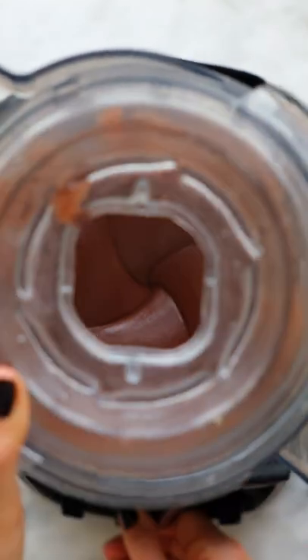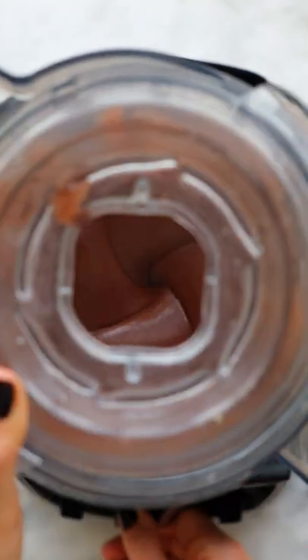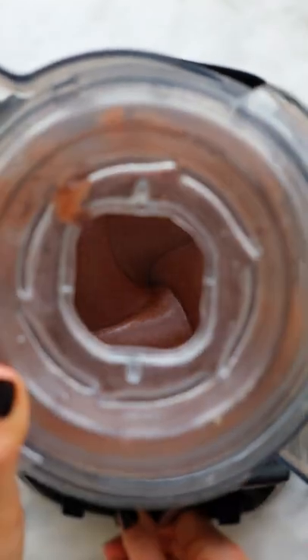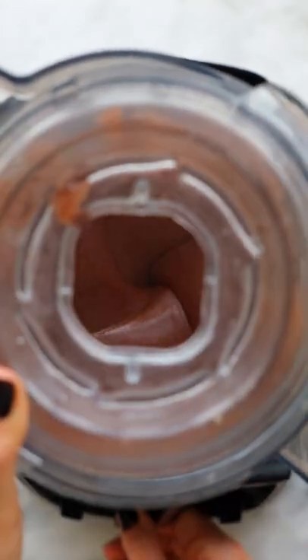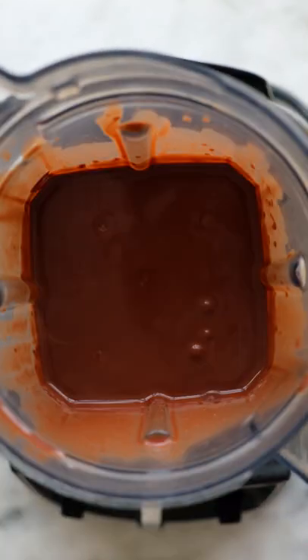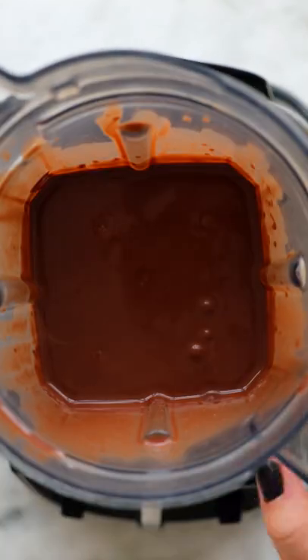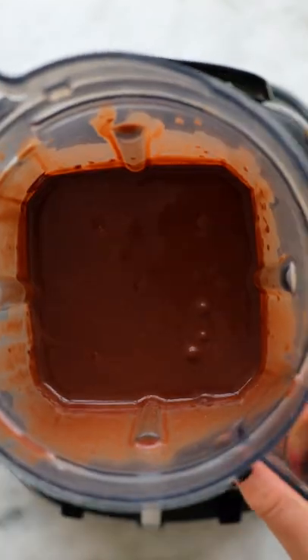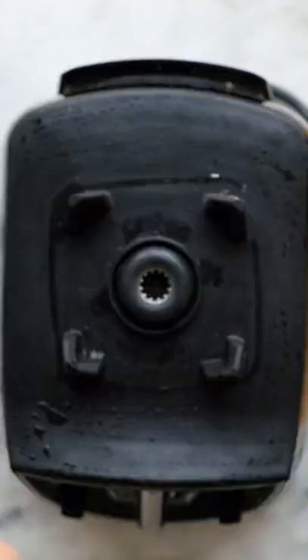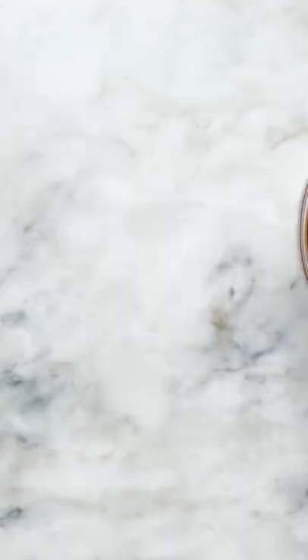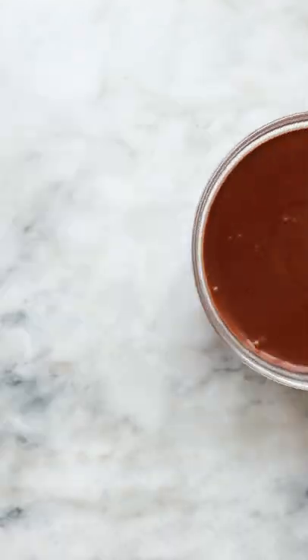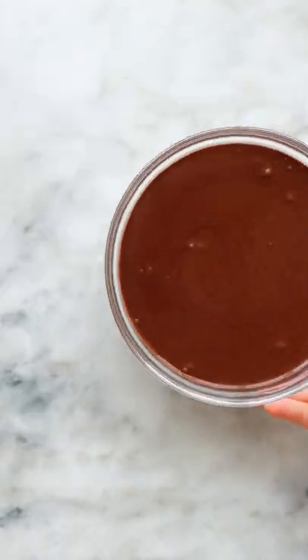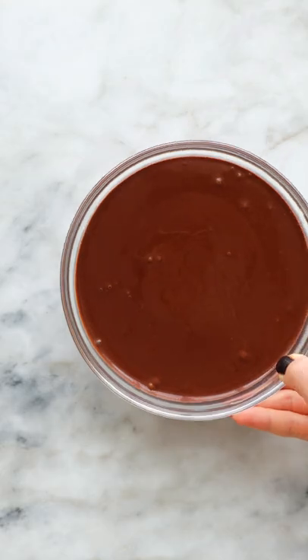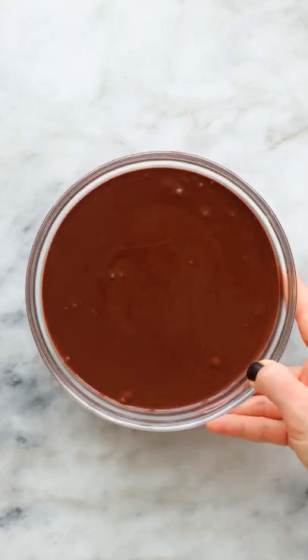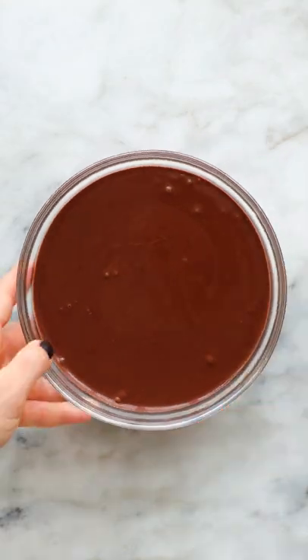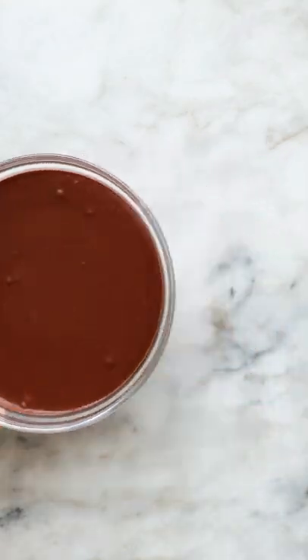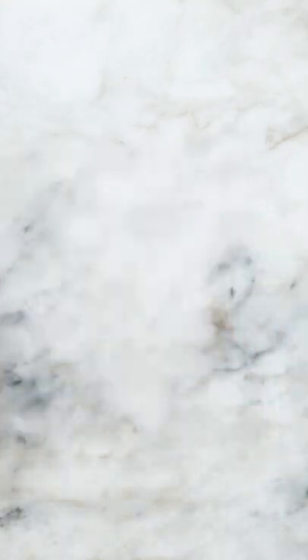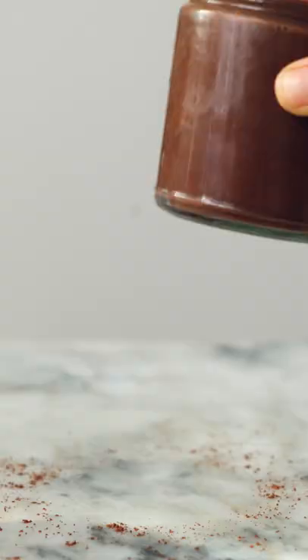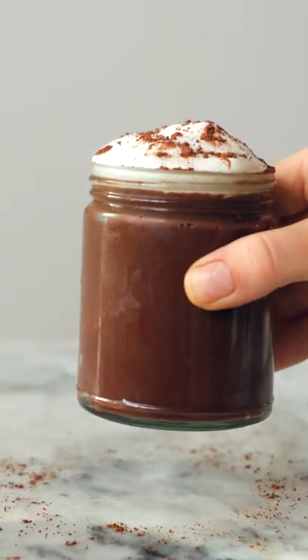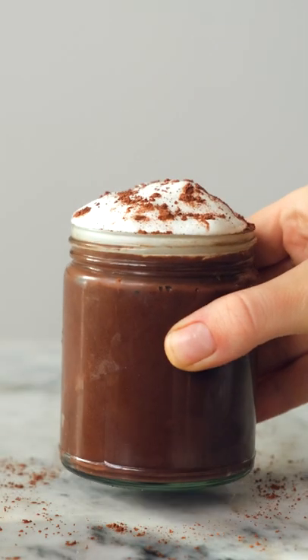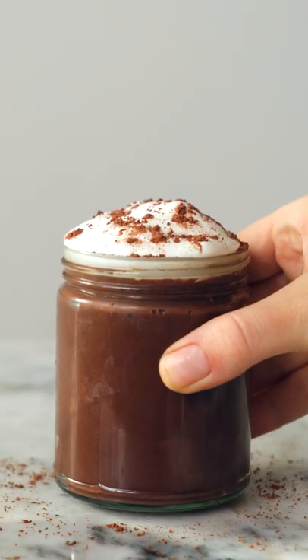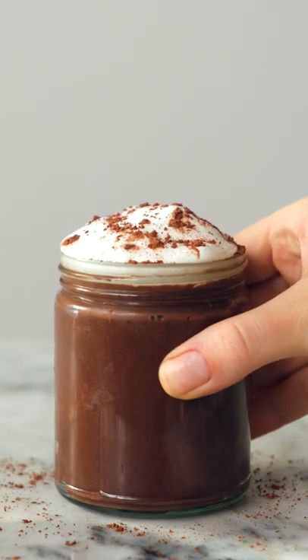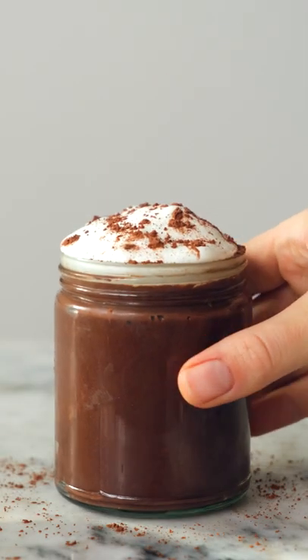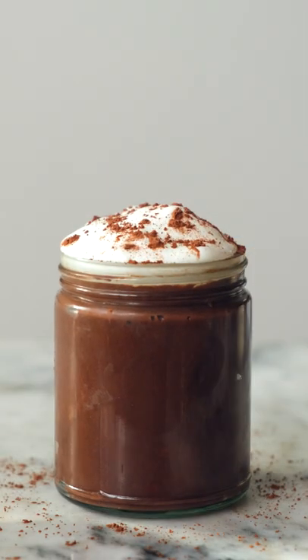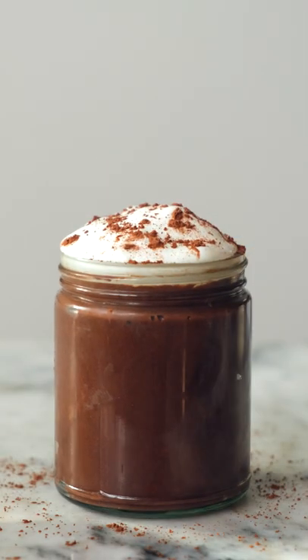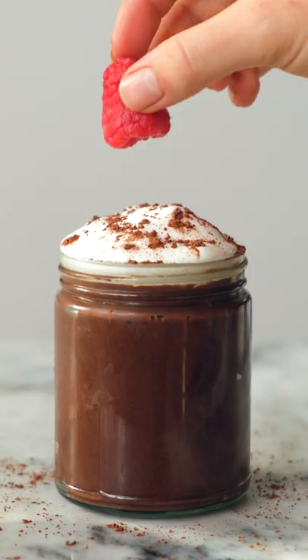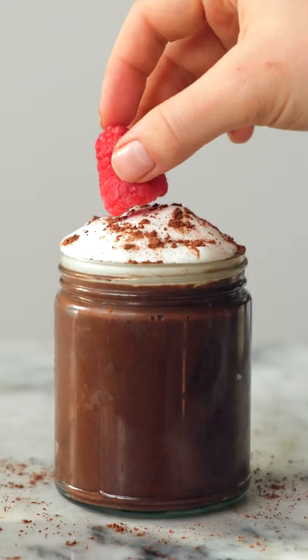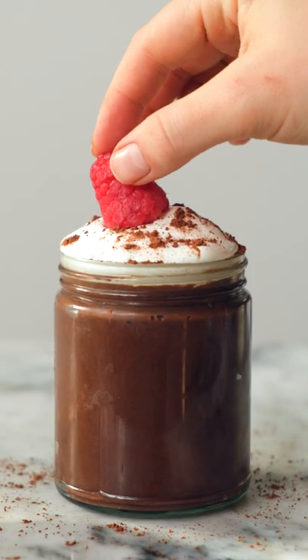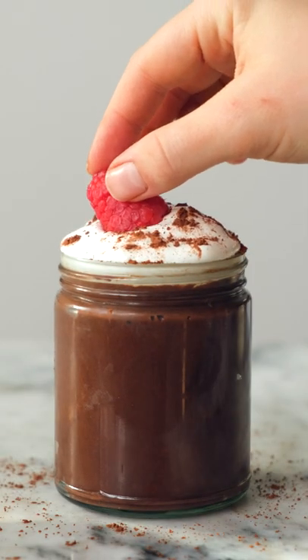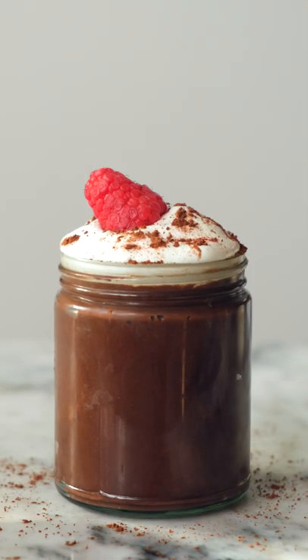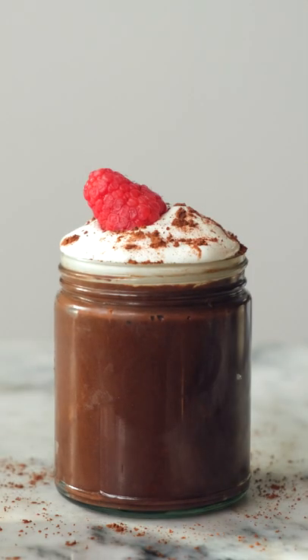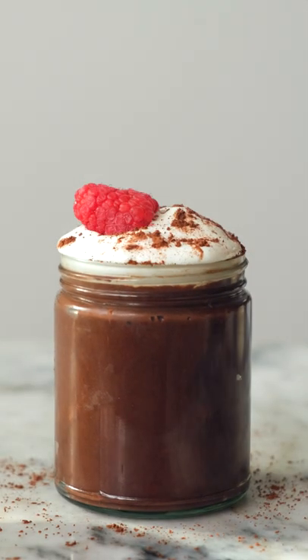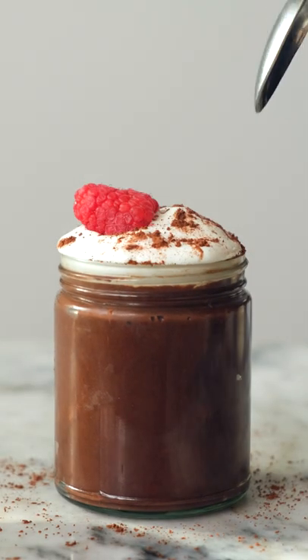Pour your mix into a bowl, chill until it's firm, and that's it. Serve with some non-dairy whipped cream, fresh berries, and enjoy!